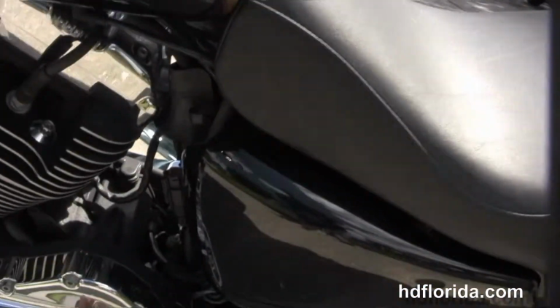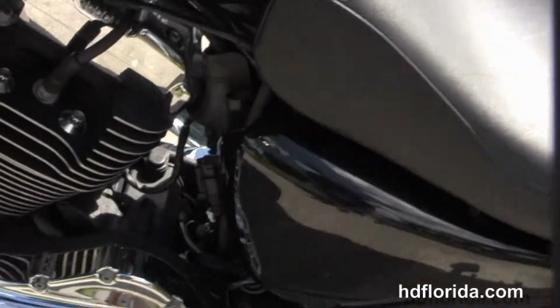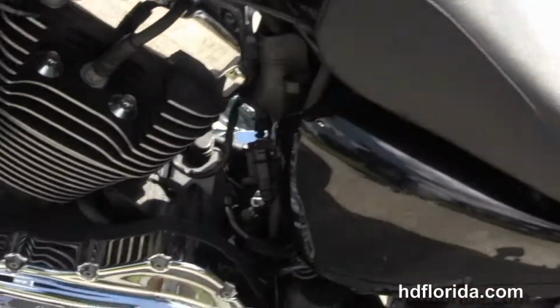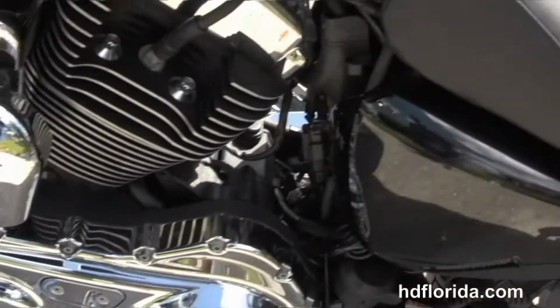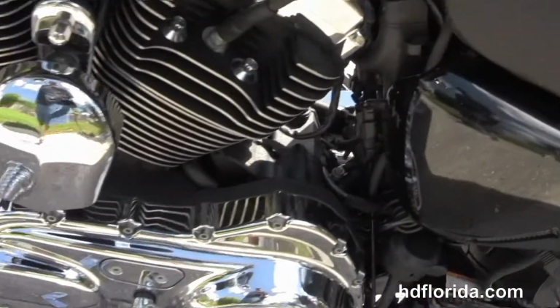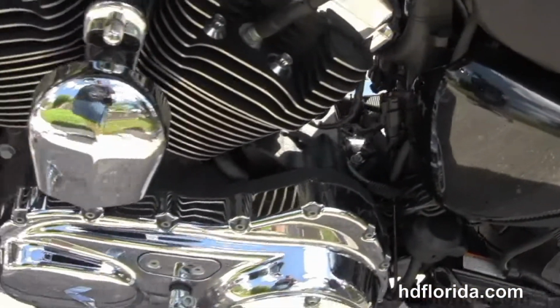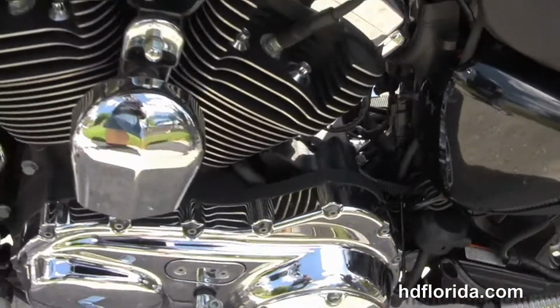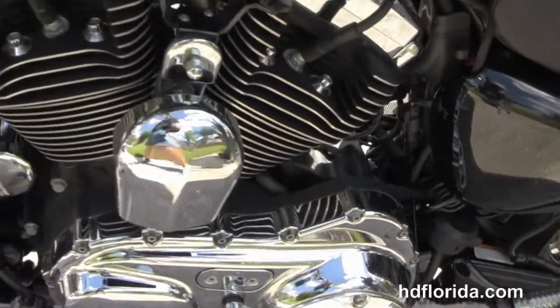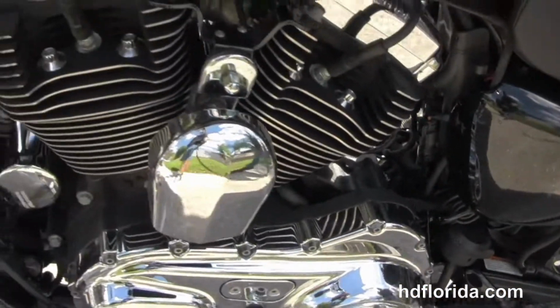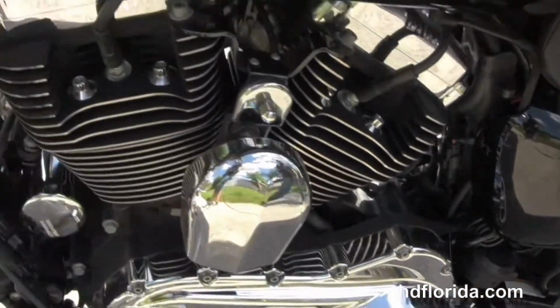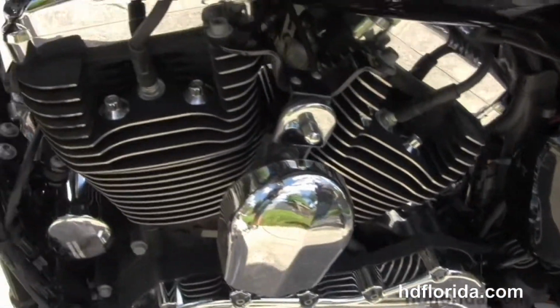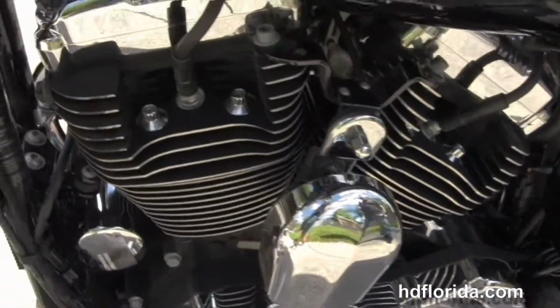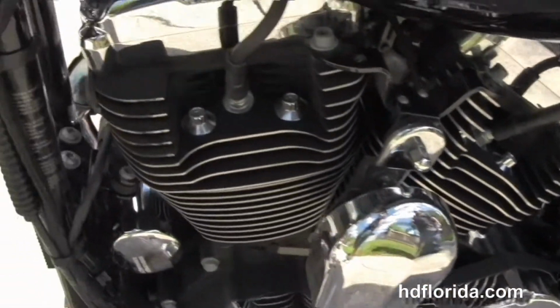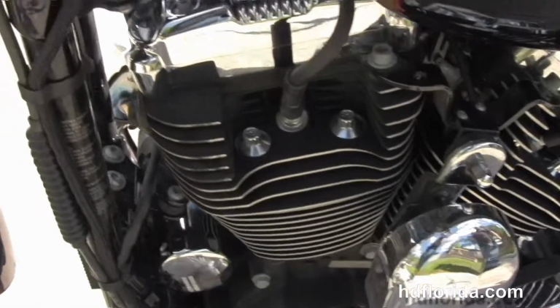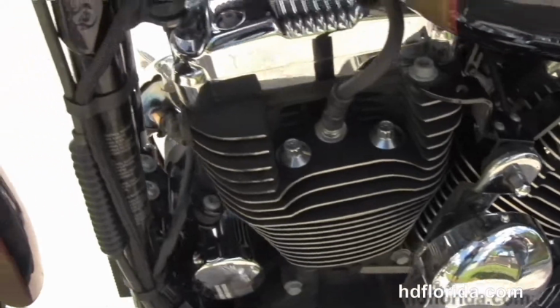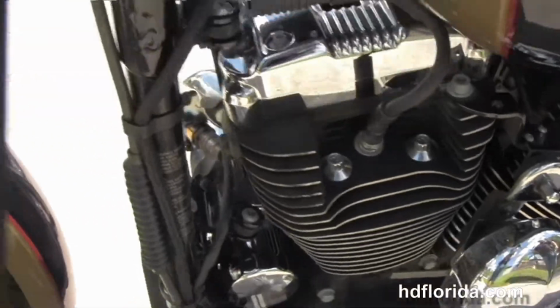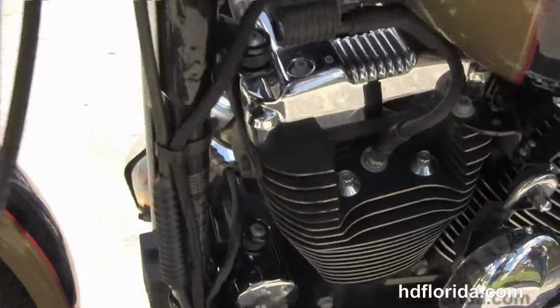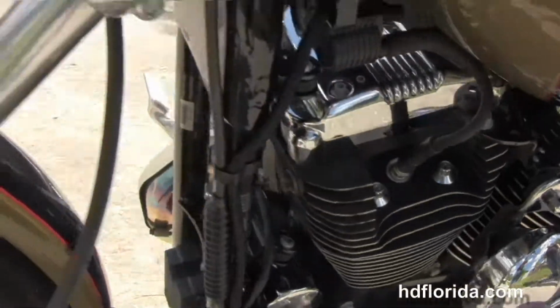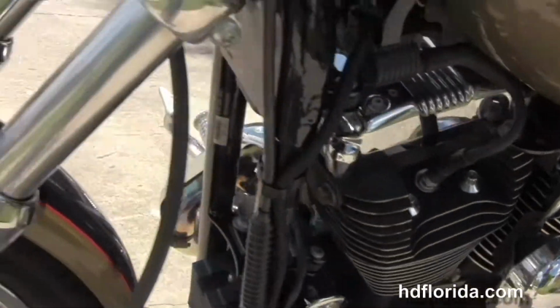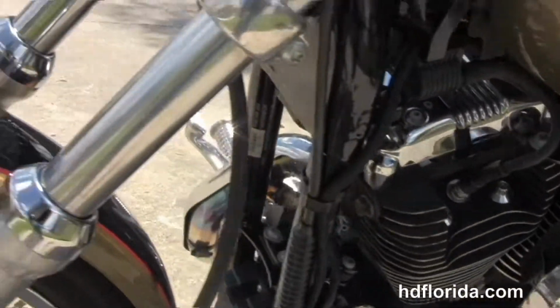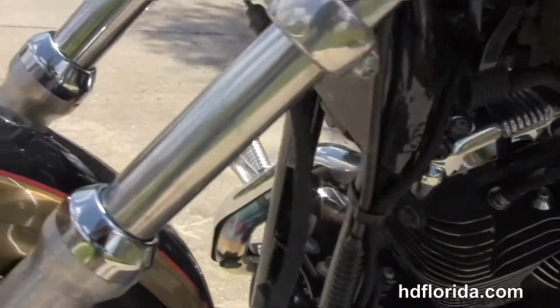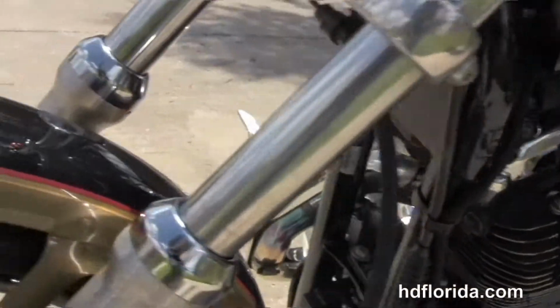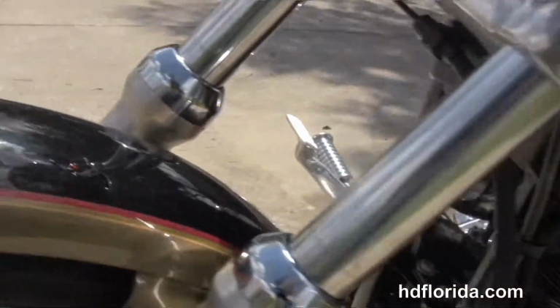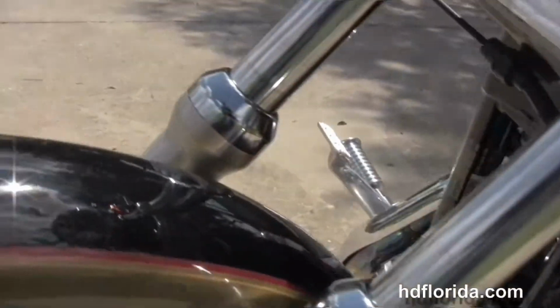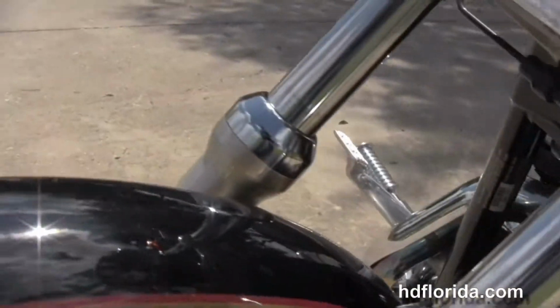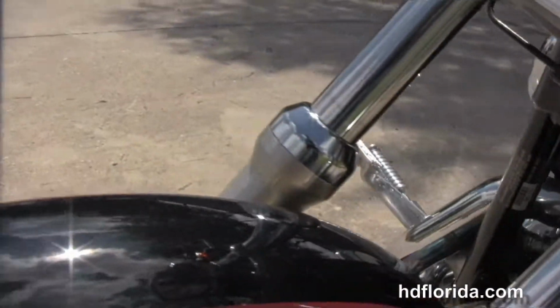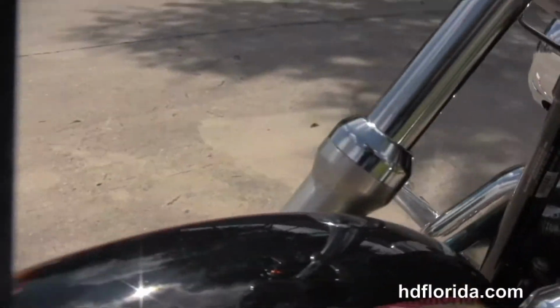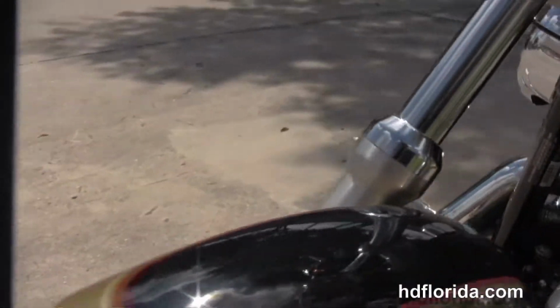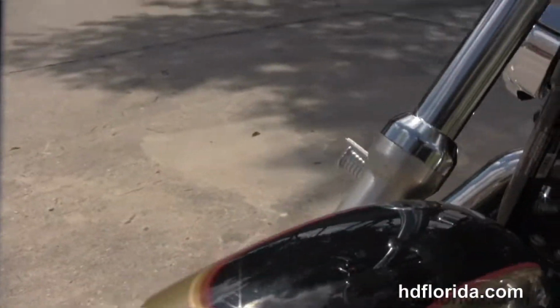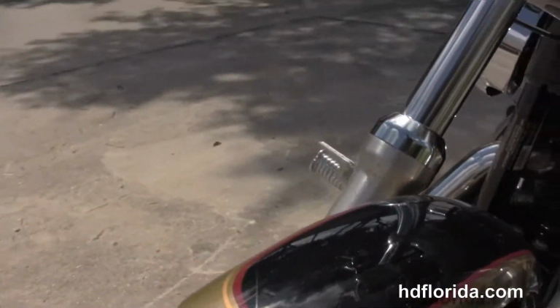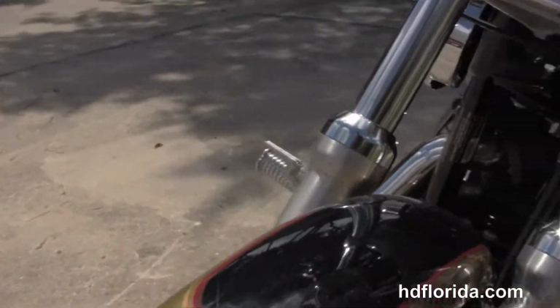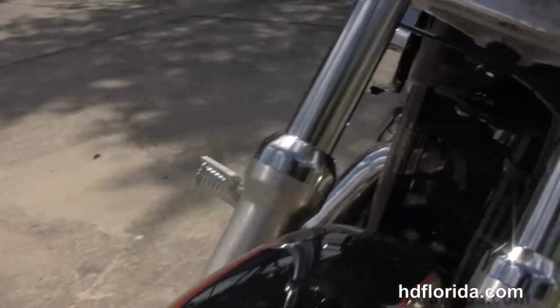This bike is in olive green and black two-tone. Let's give her a quick listen.